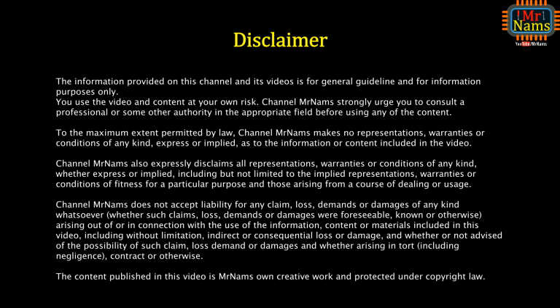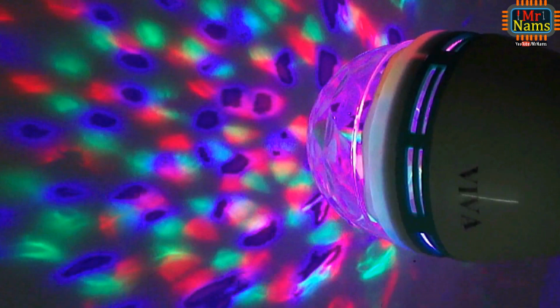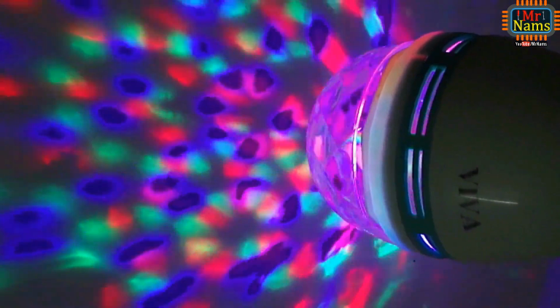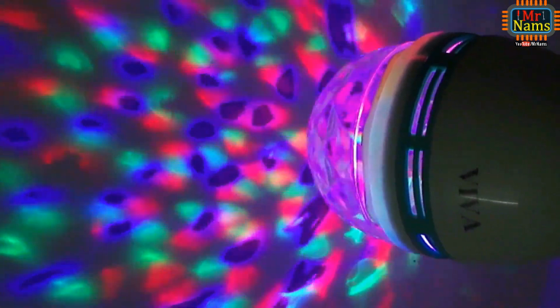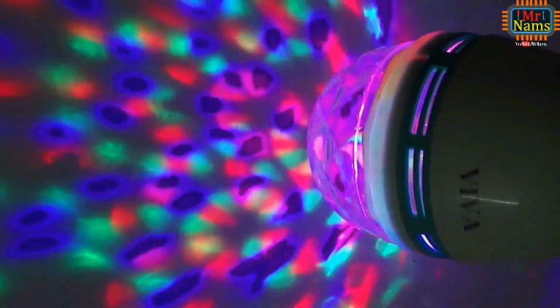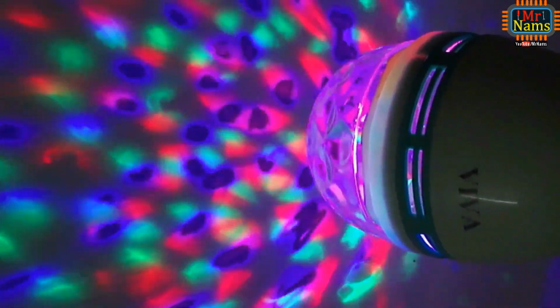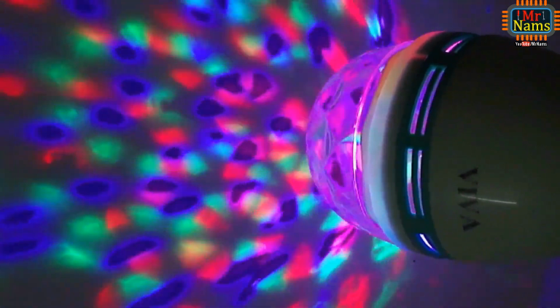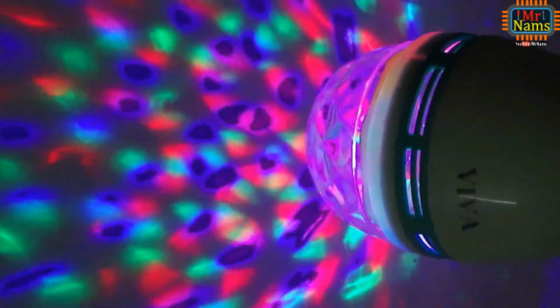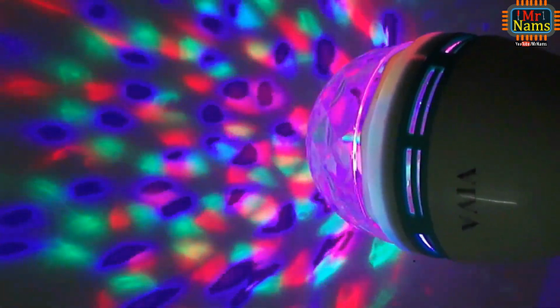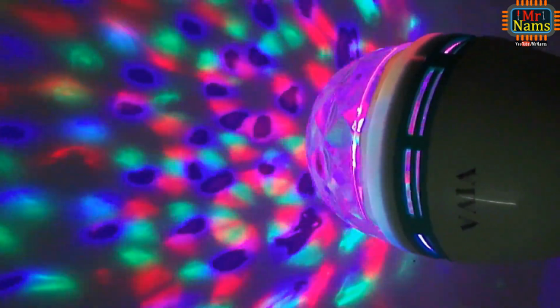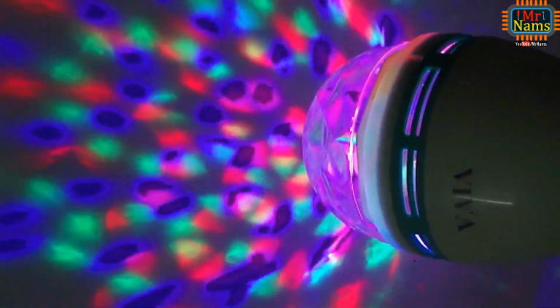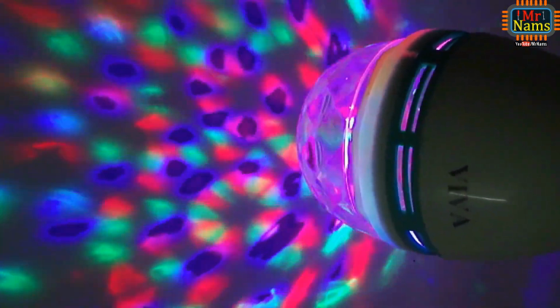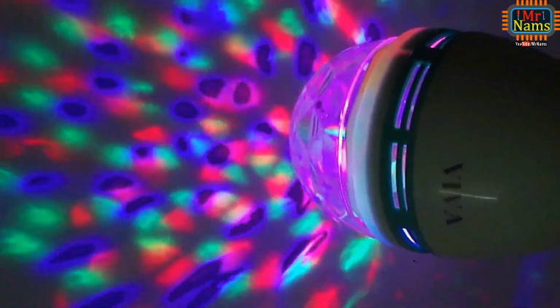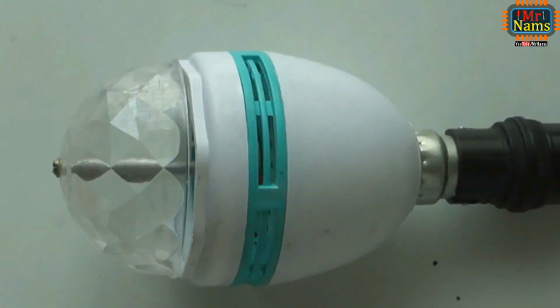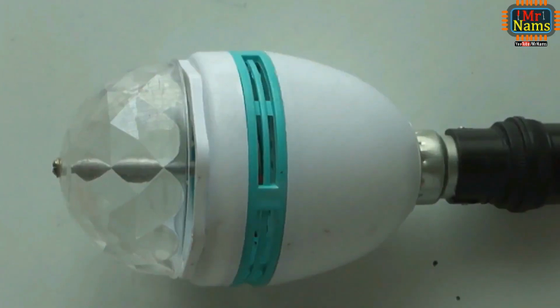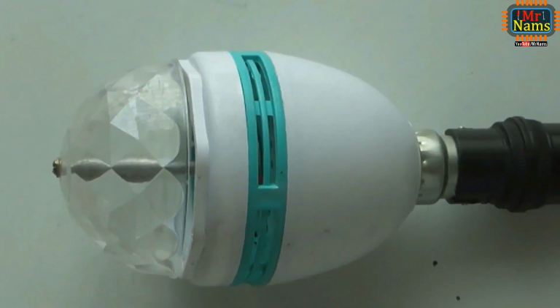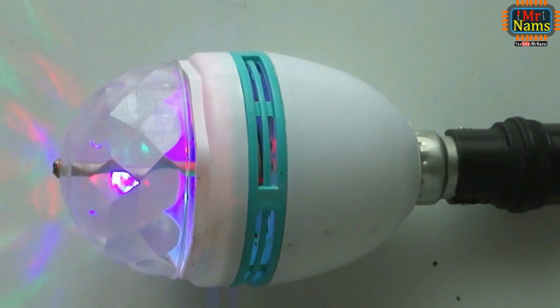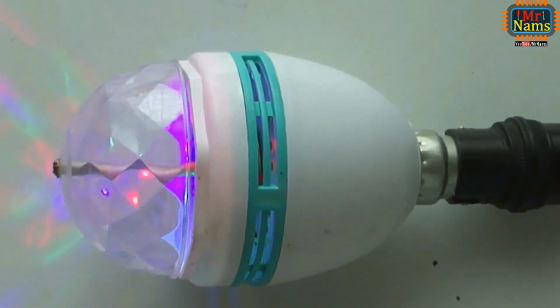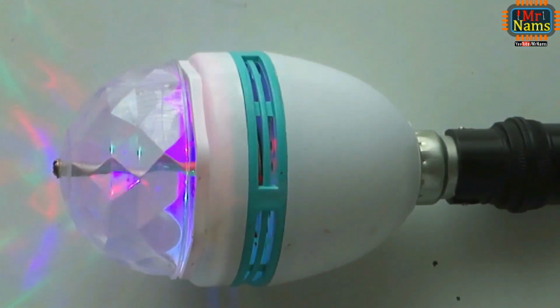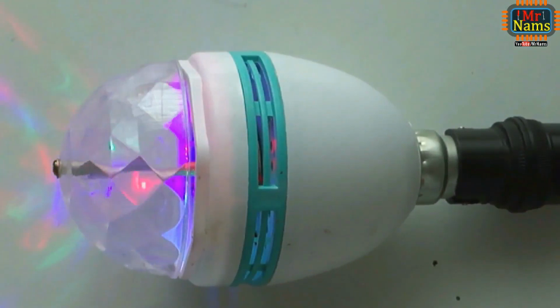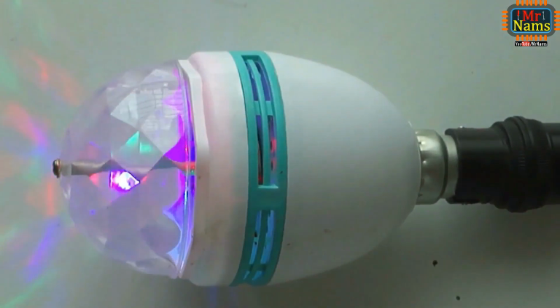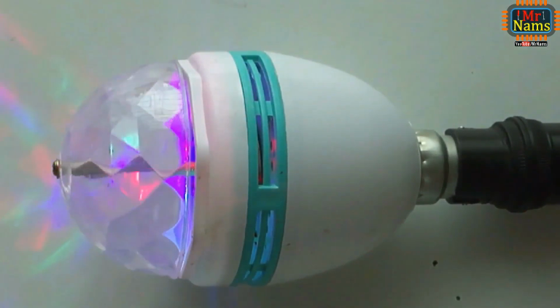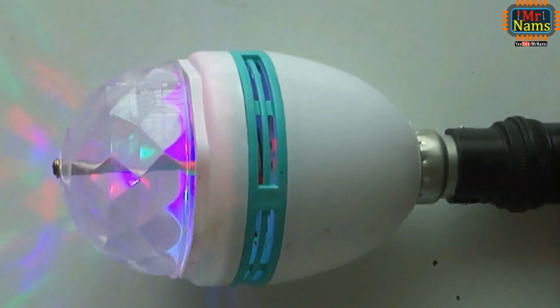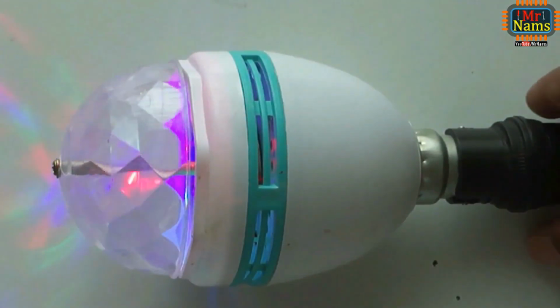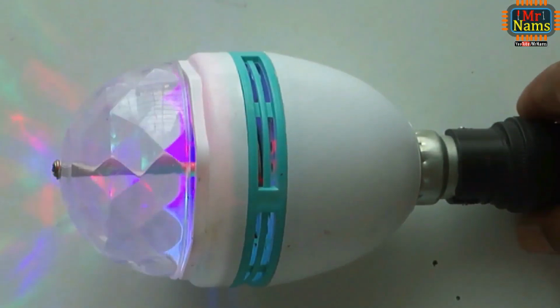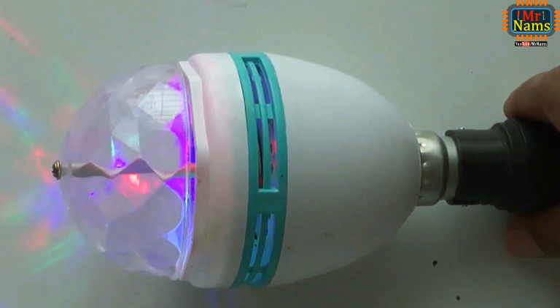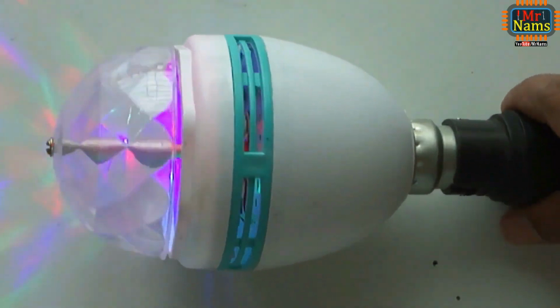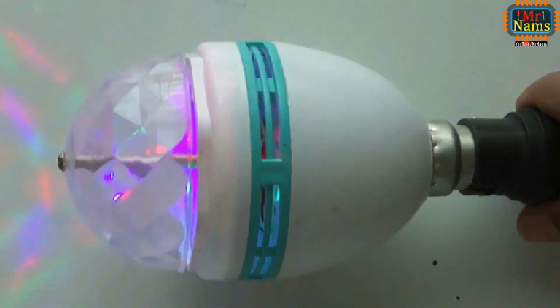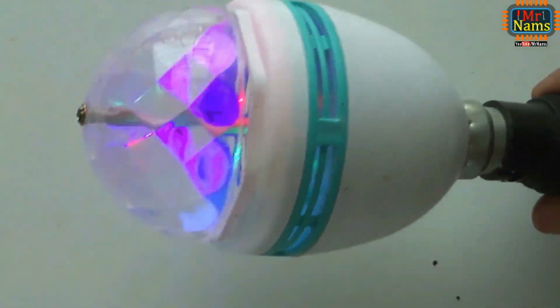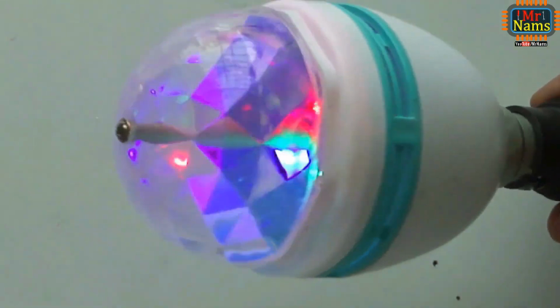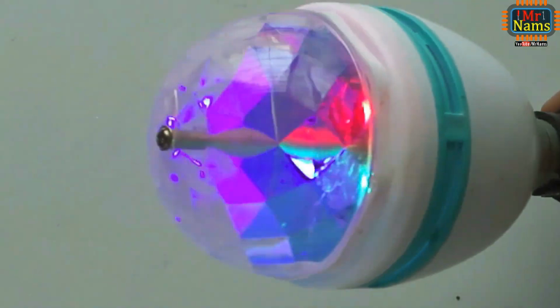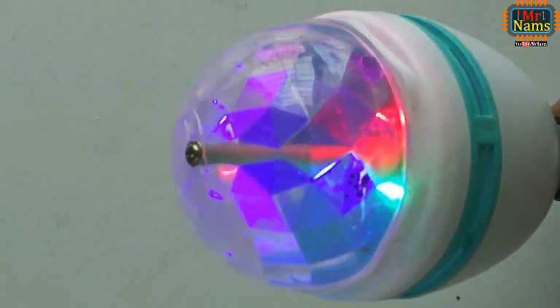In this video, I shall try to show how an RGB LED full color rotating lamp works.